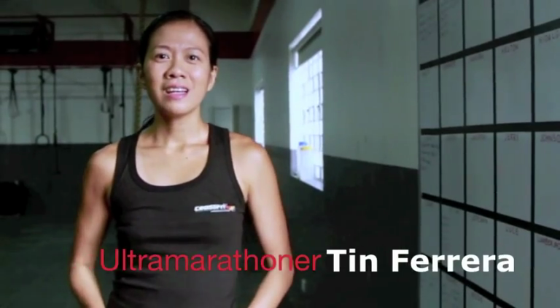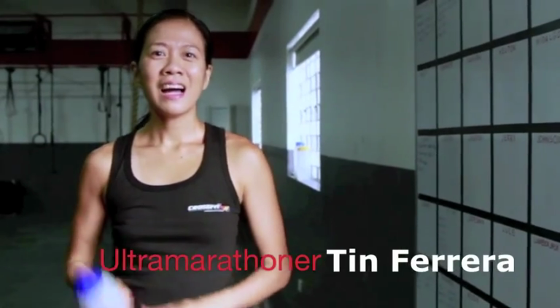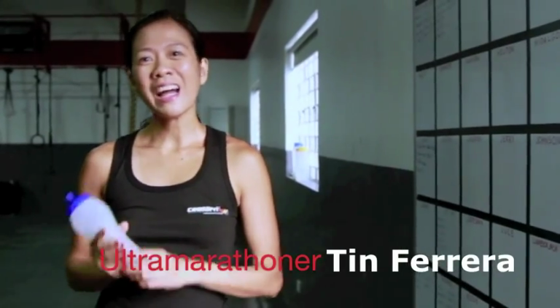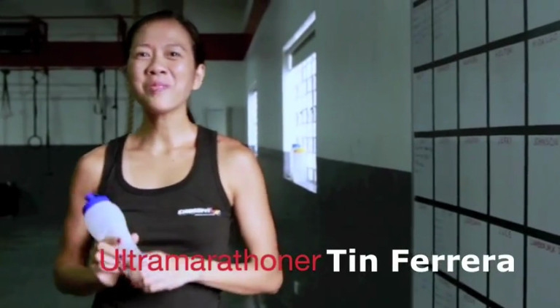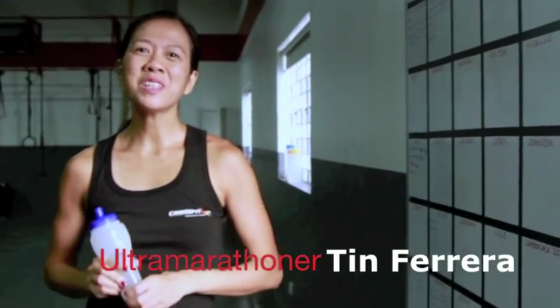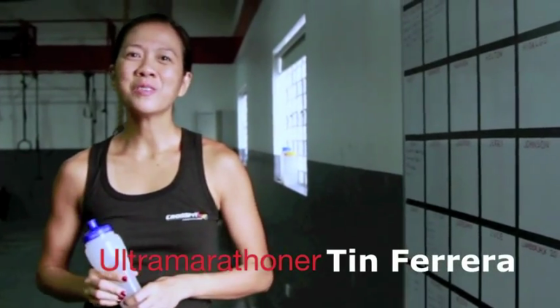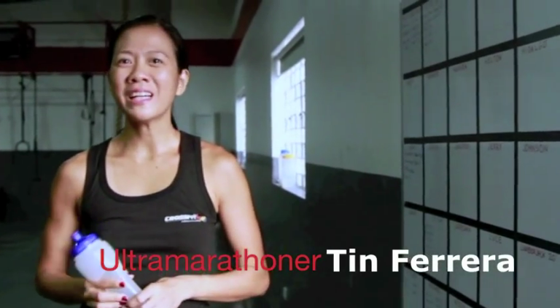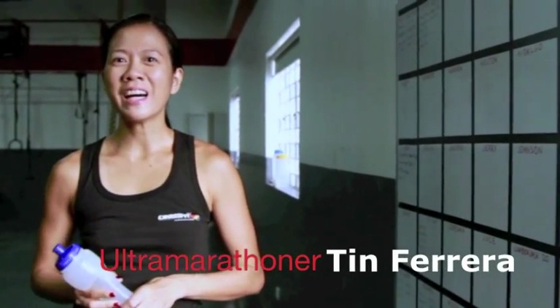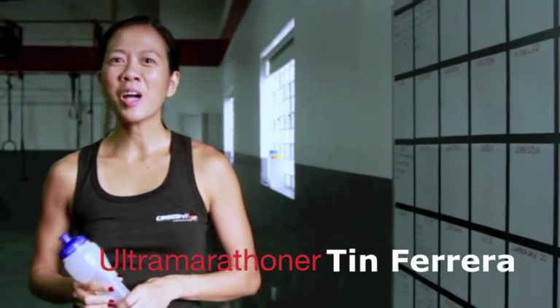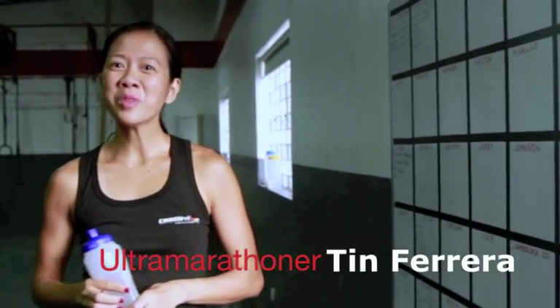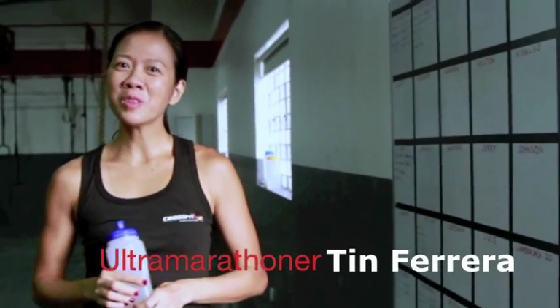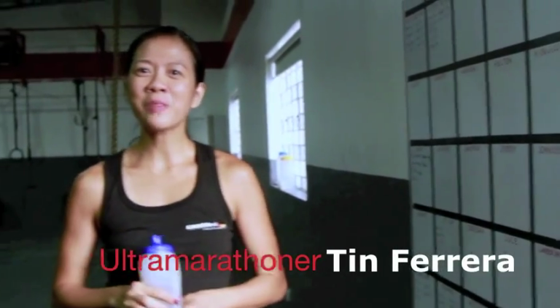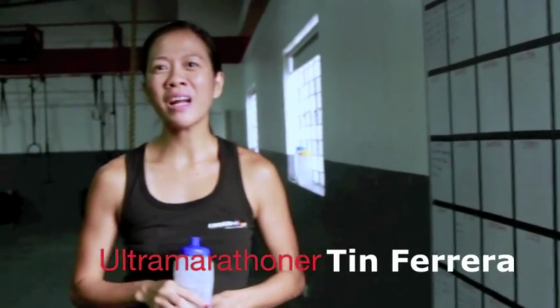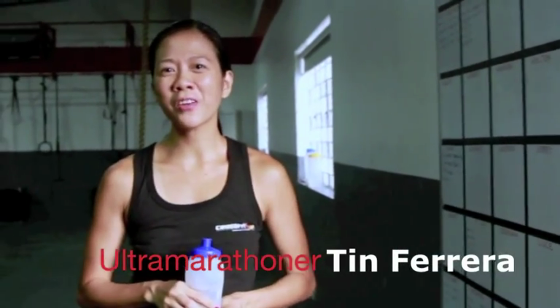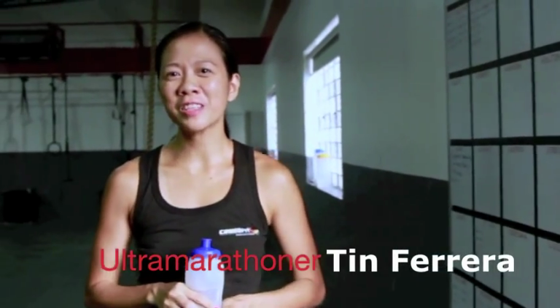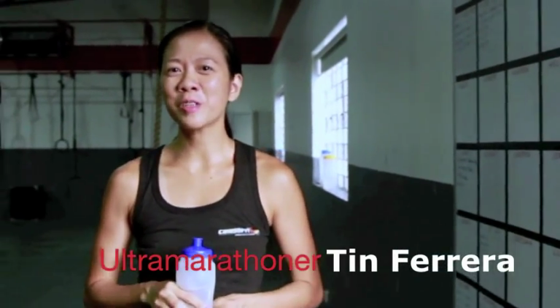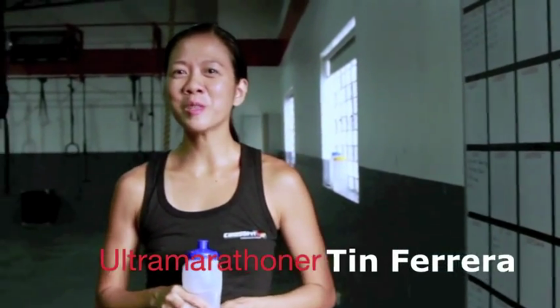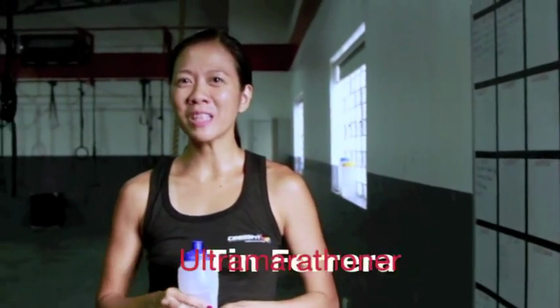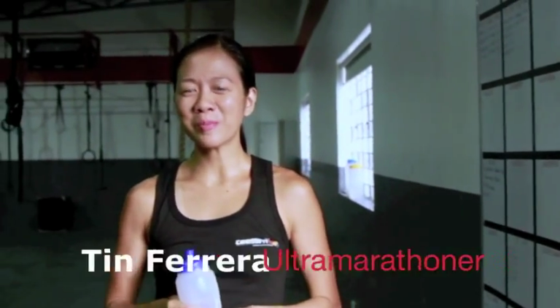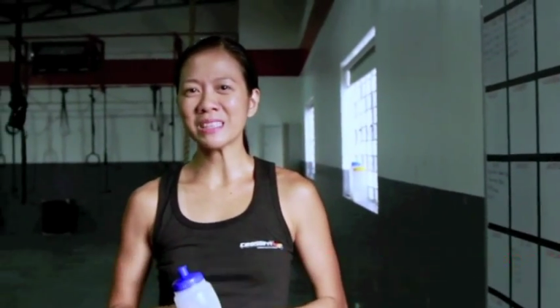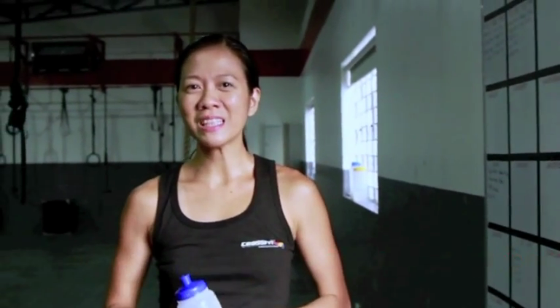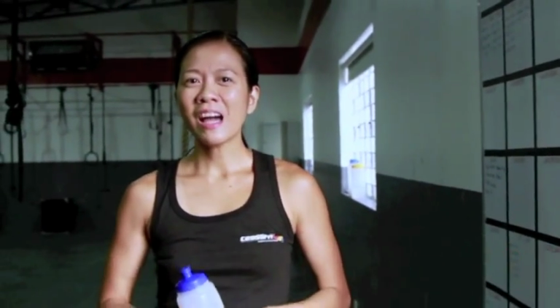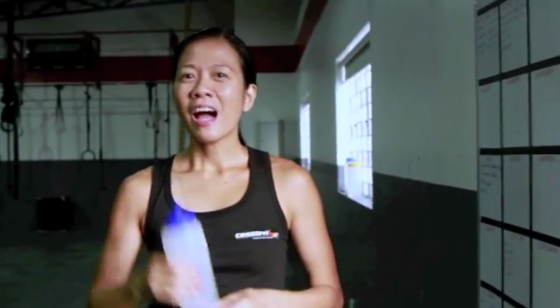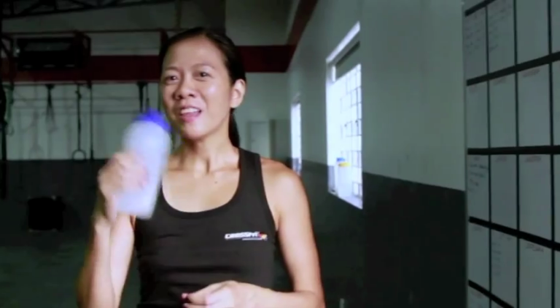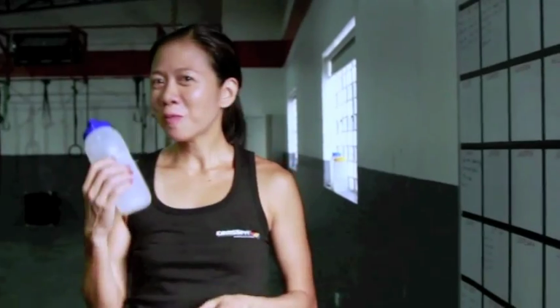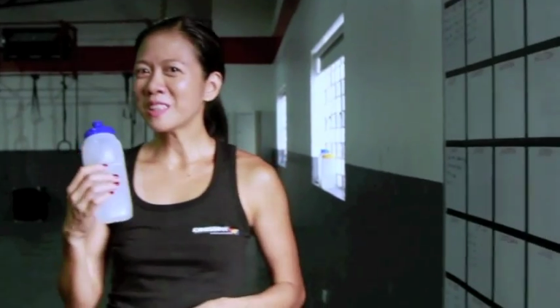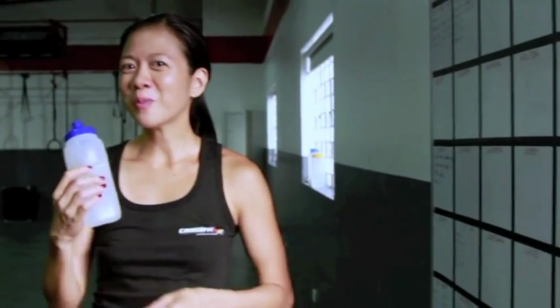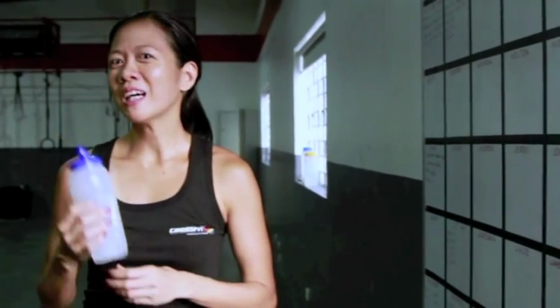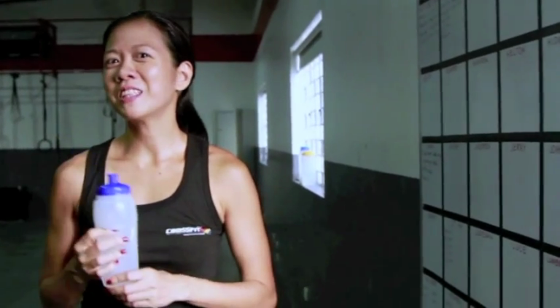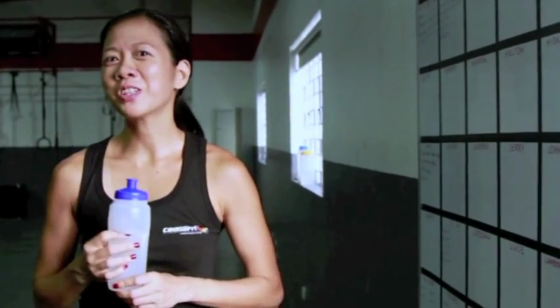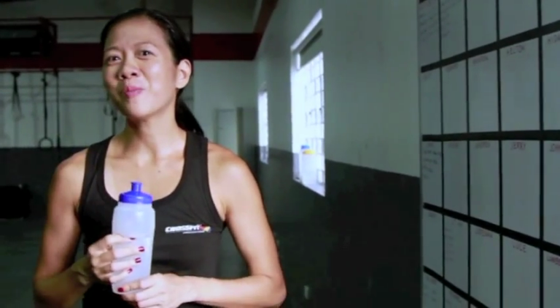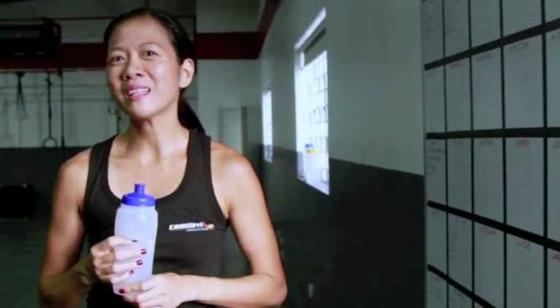Hi, I'm Kate Ferreira. I'm an ultramarathoner from the Philippines. I love my simple hydration bottle.